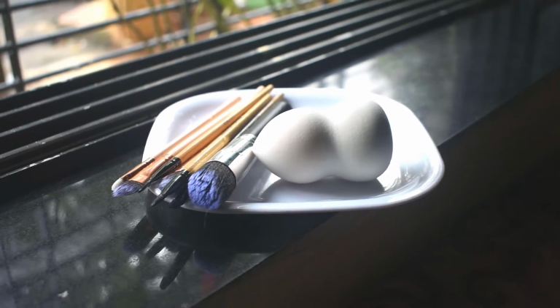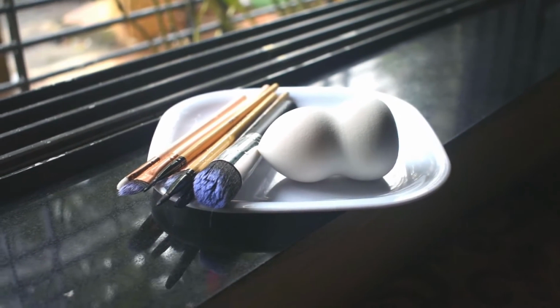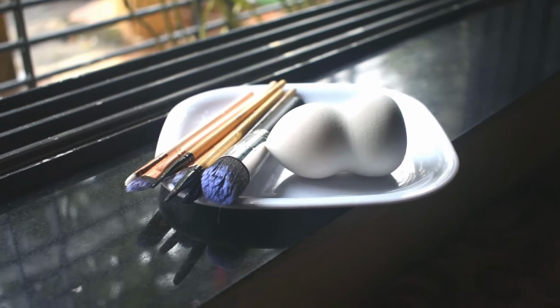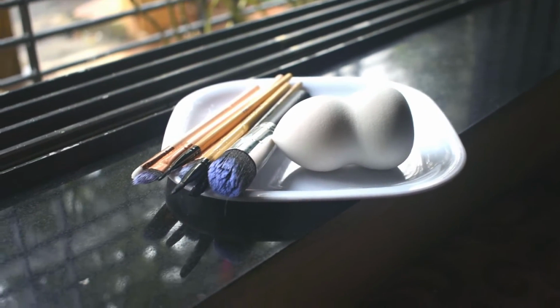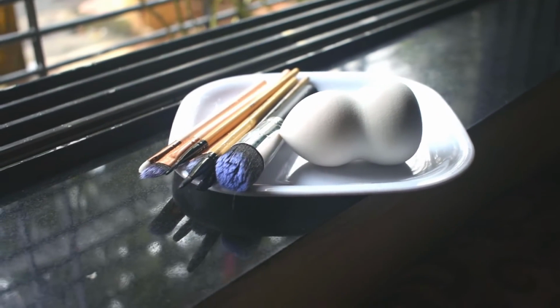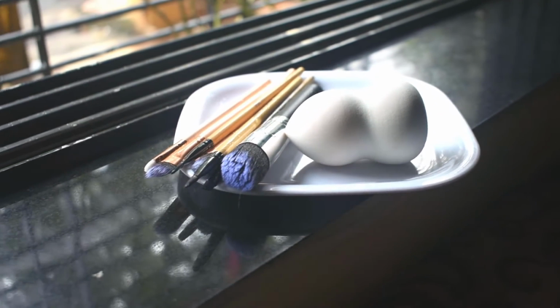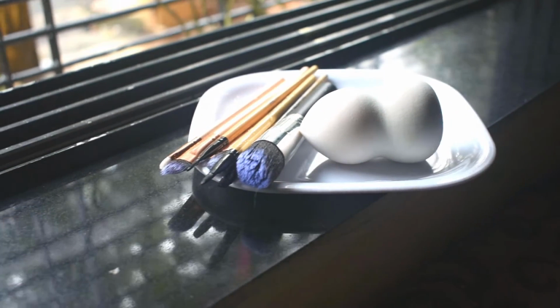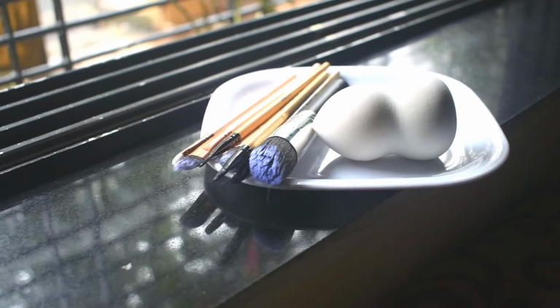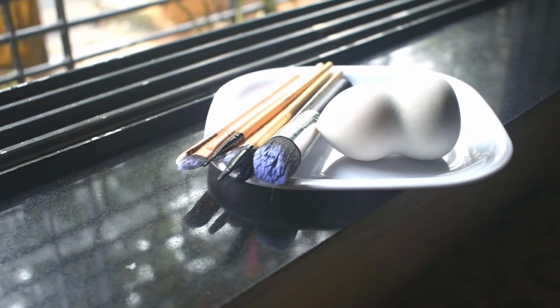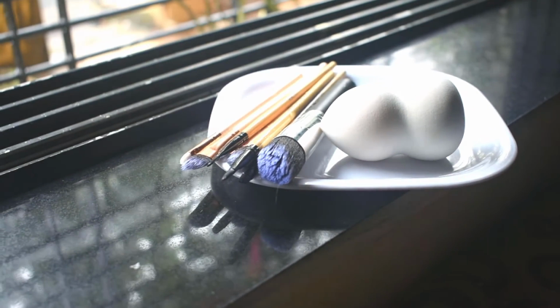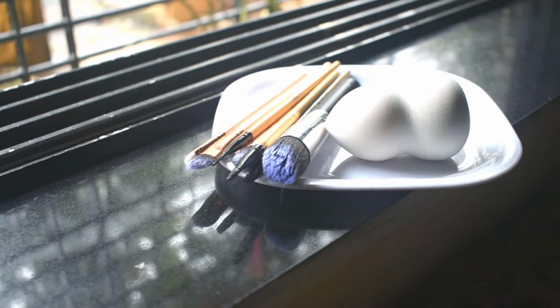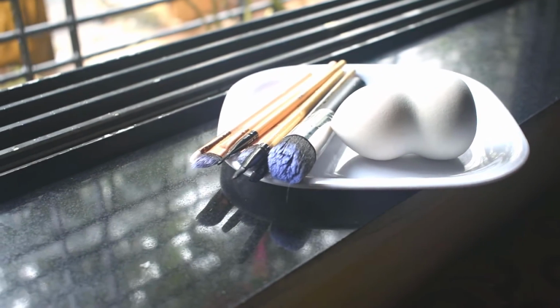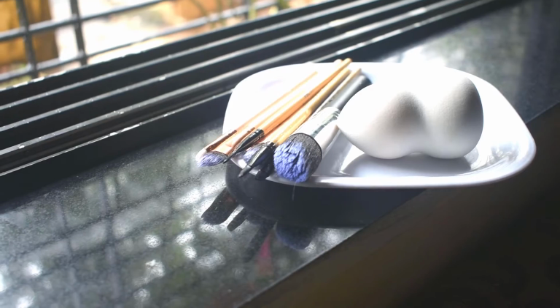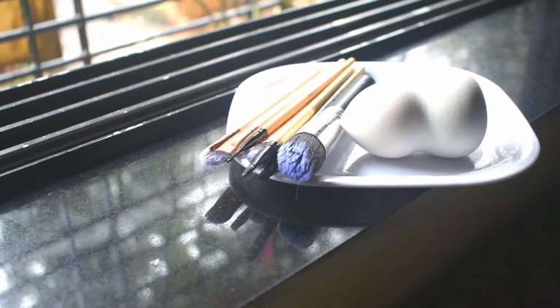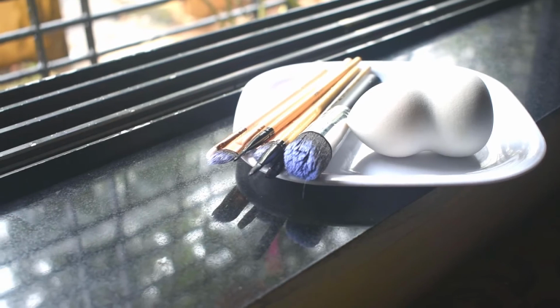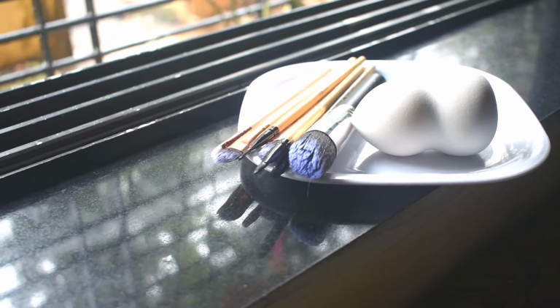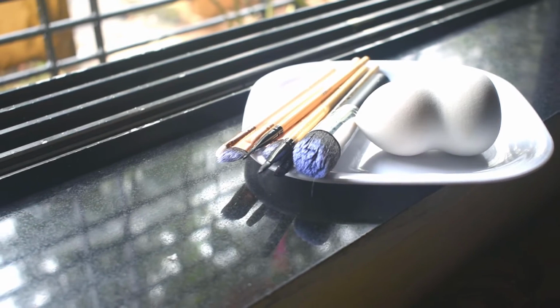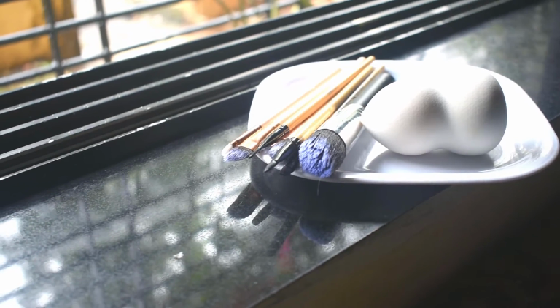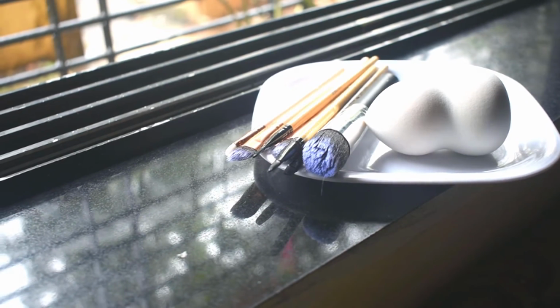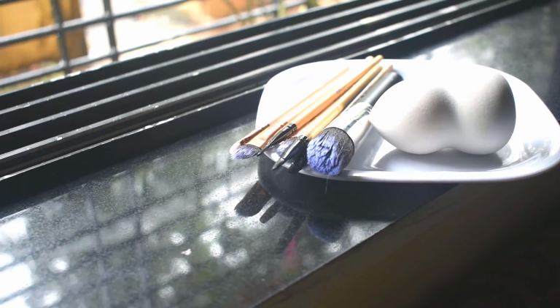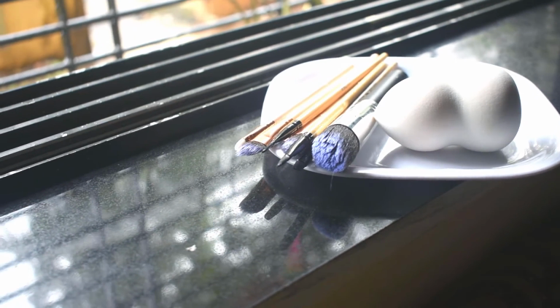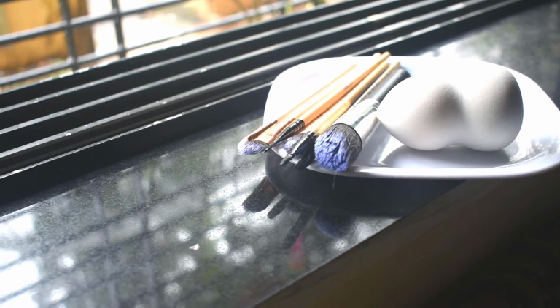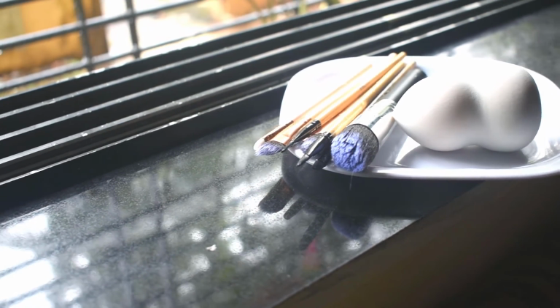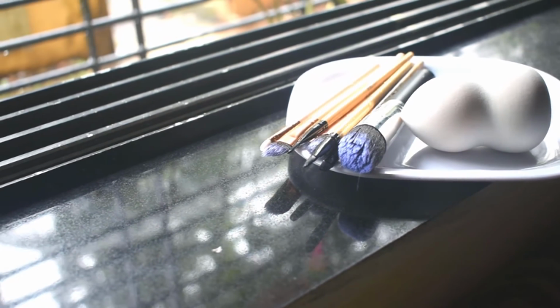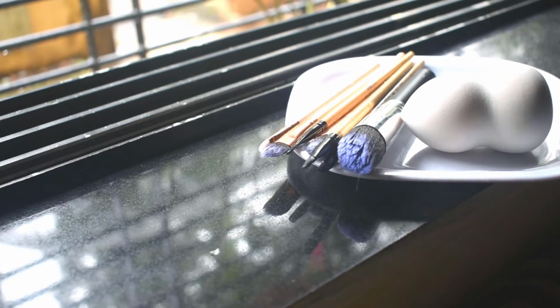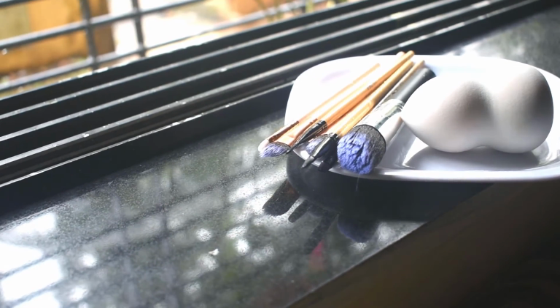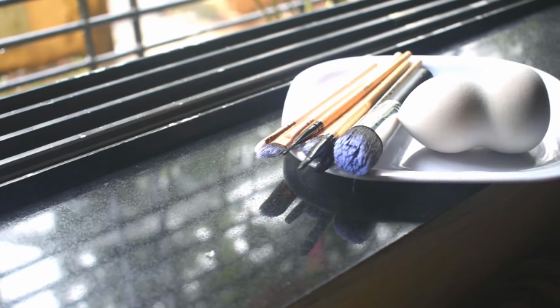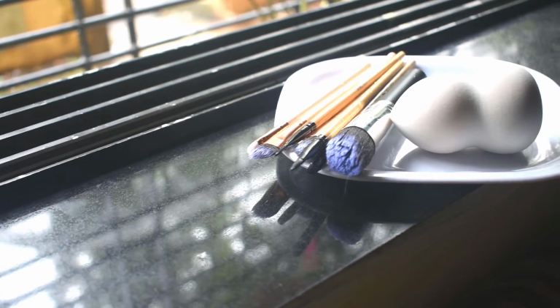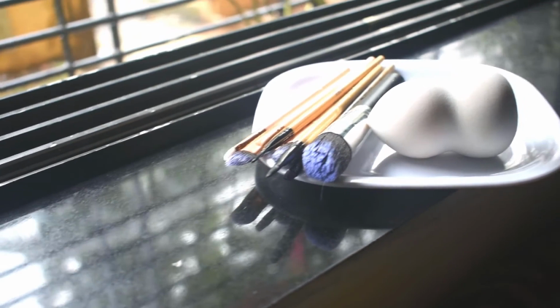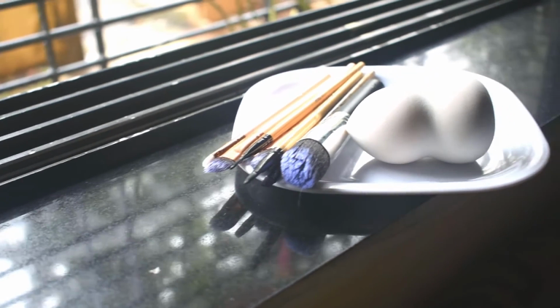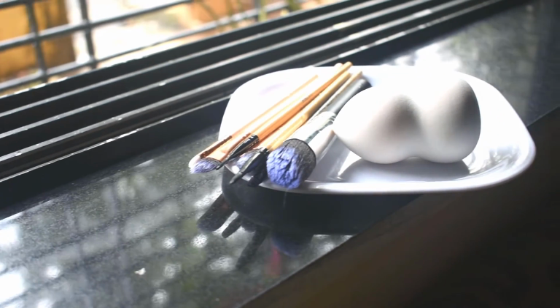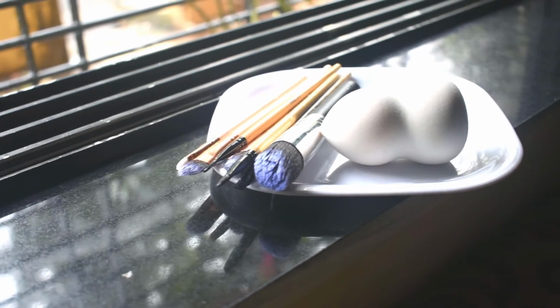Hello friends, my name is Priti. In today's video, we will learn how to wash your beauty blender and brushes.